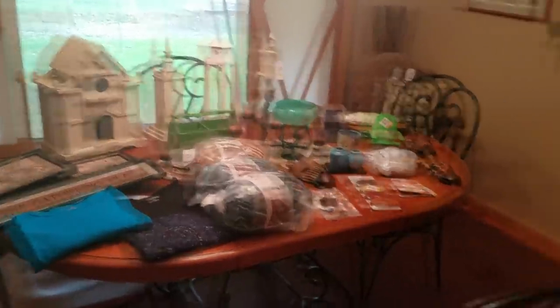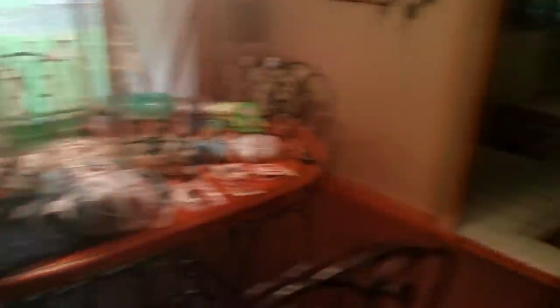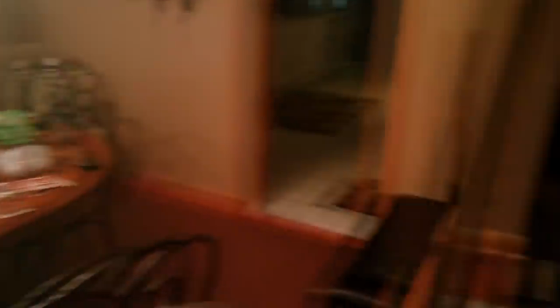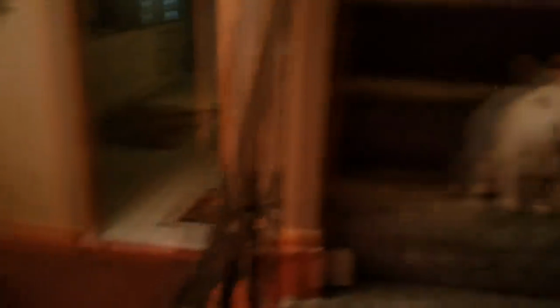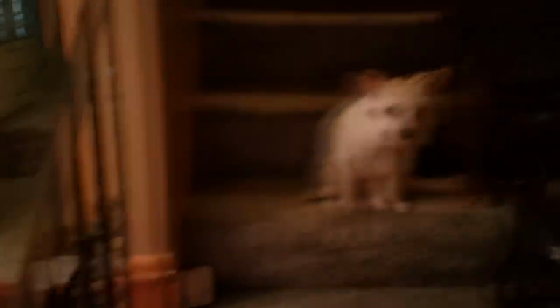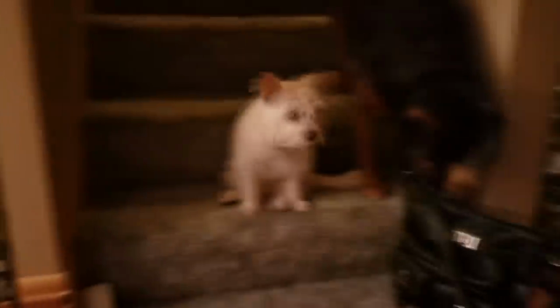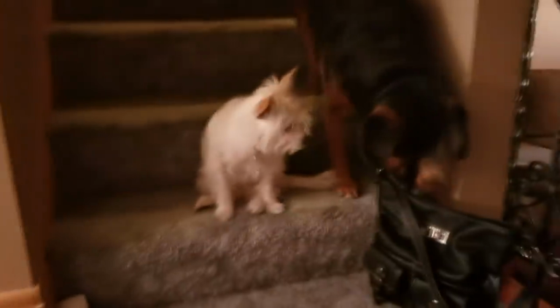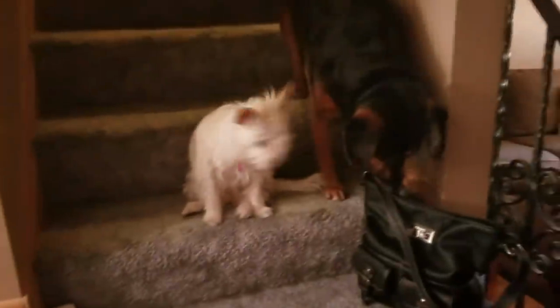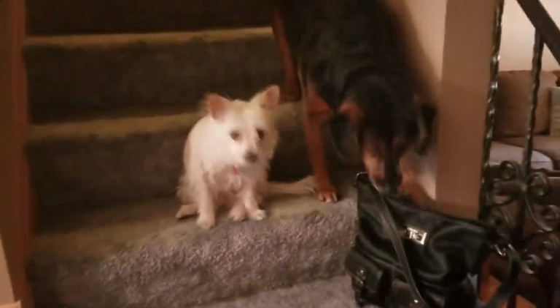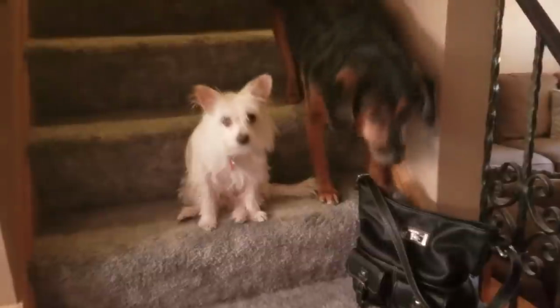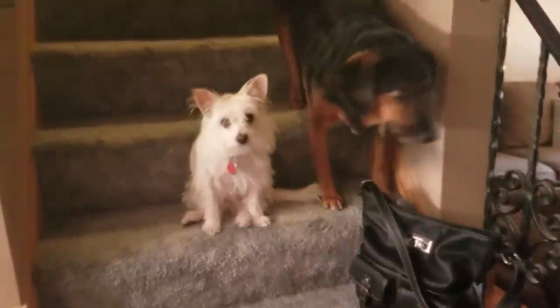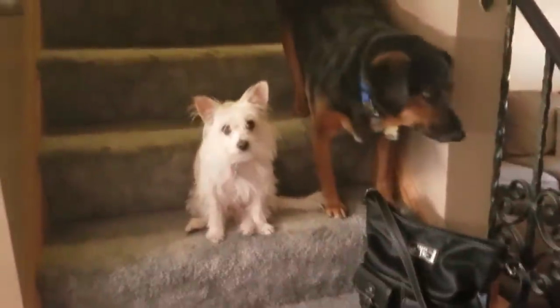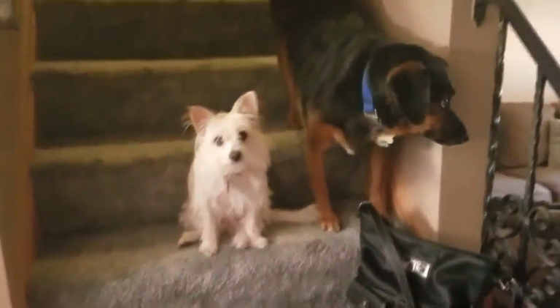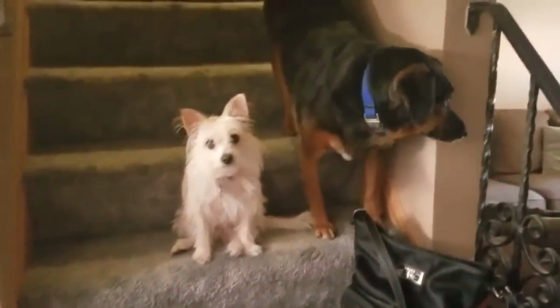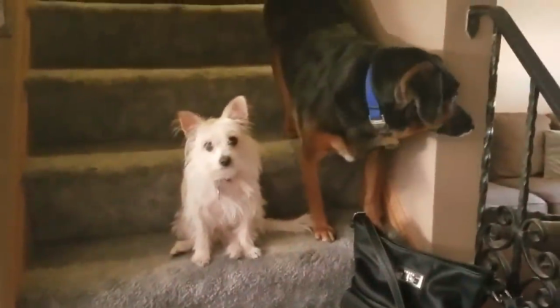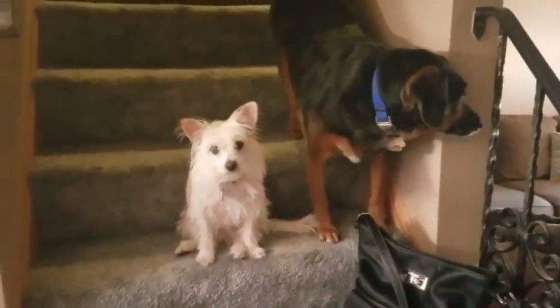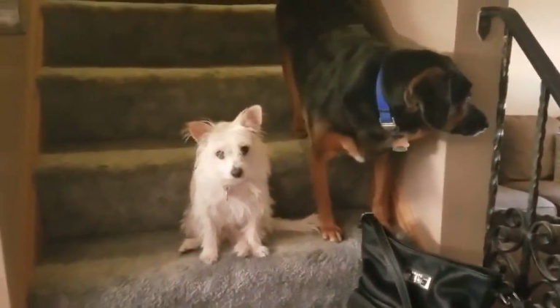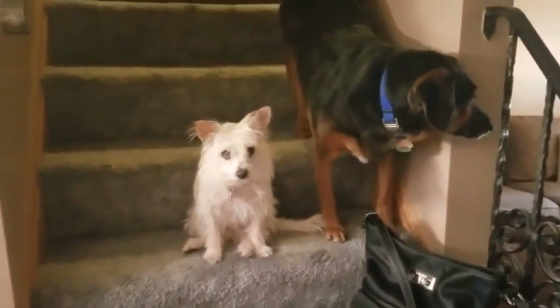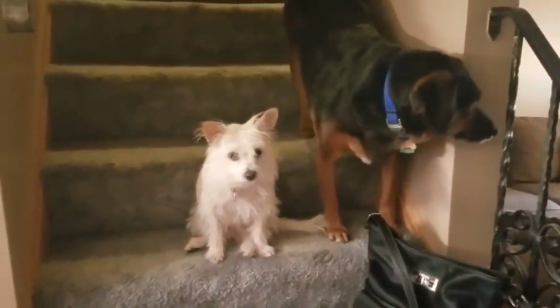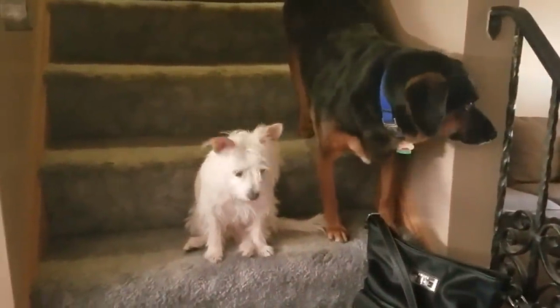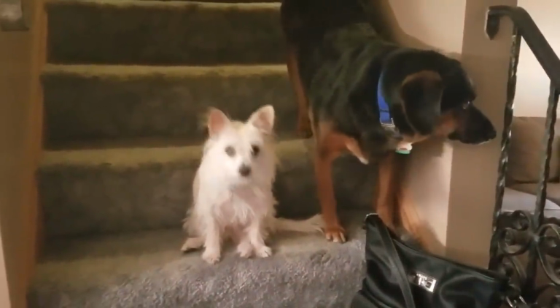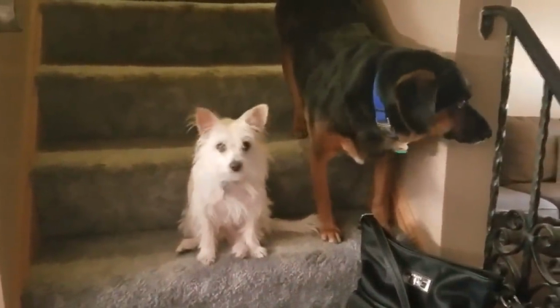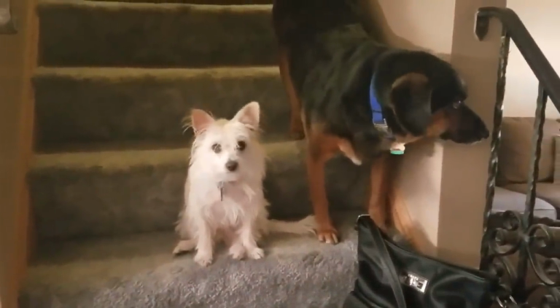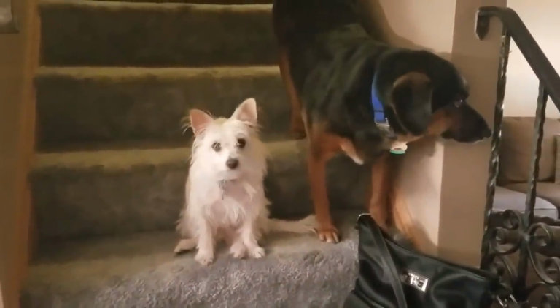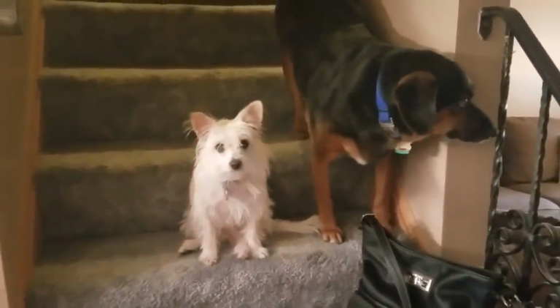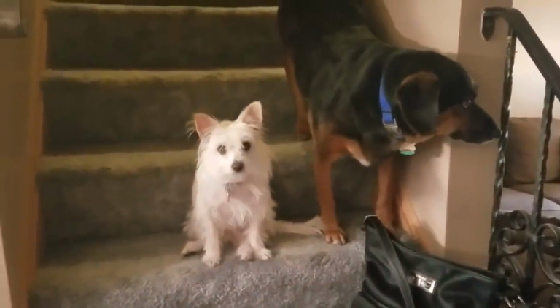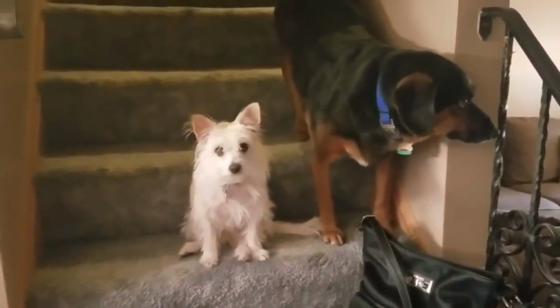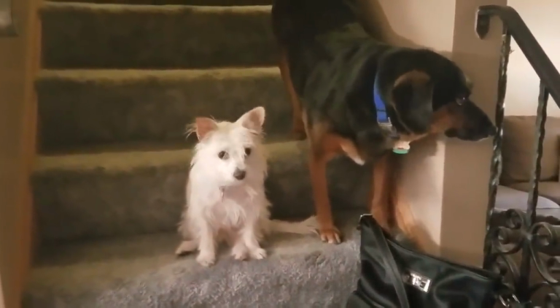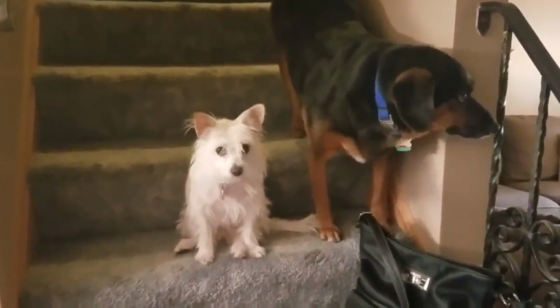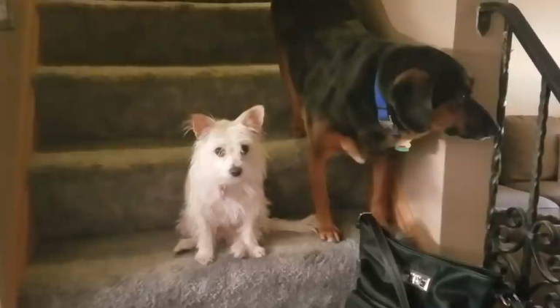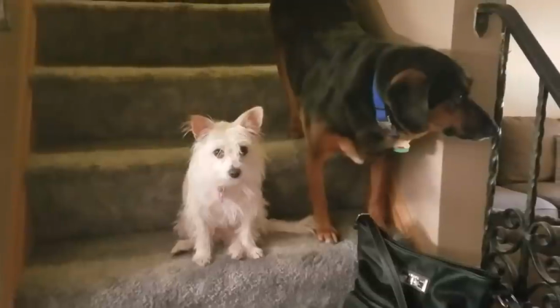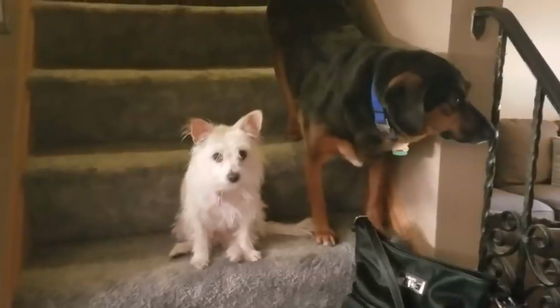And look who's on the steps. What are you guys doing? Tater and Pixel. Pix. Pixel.